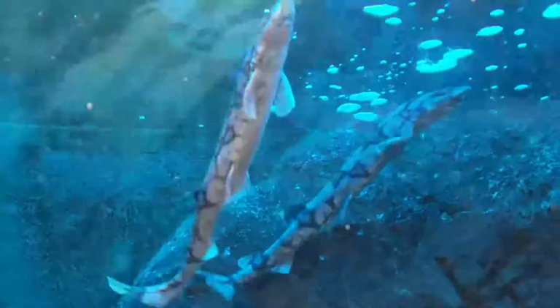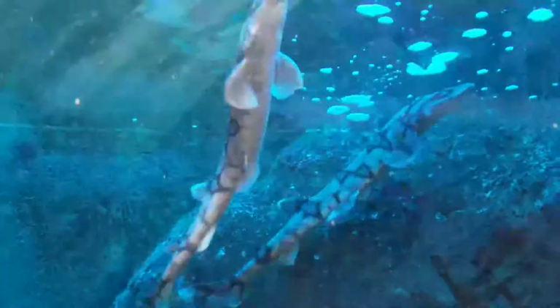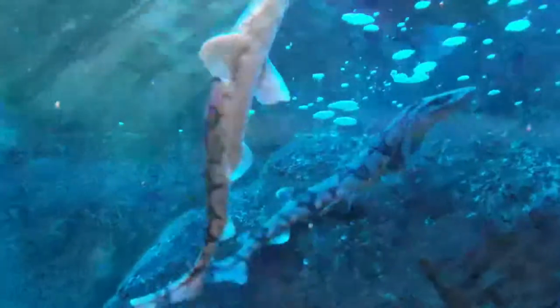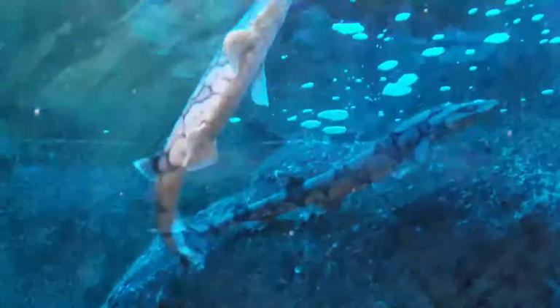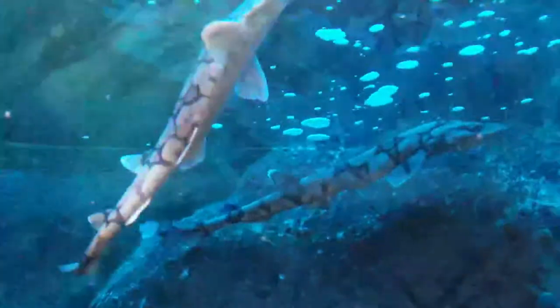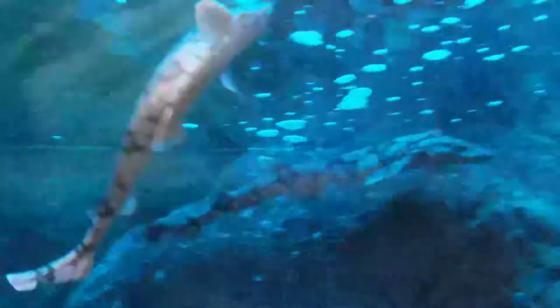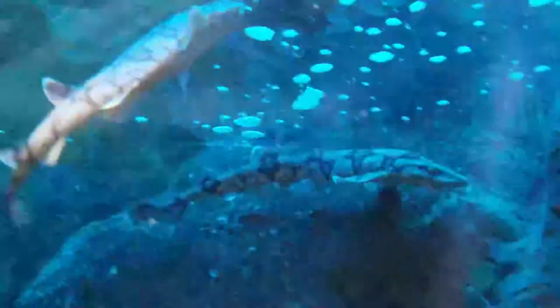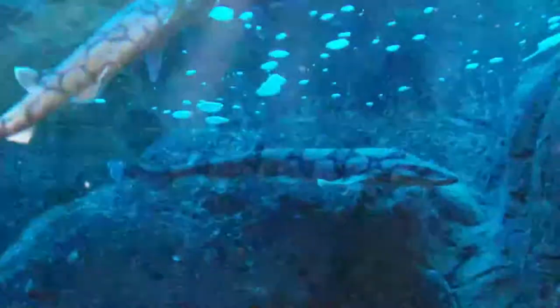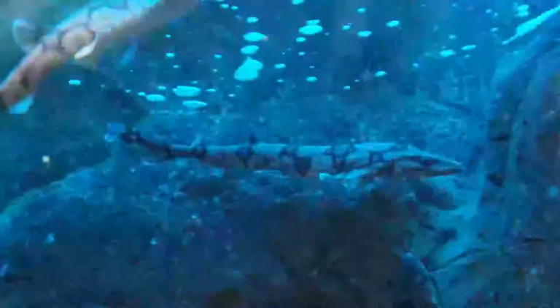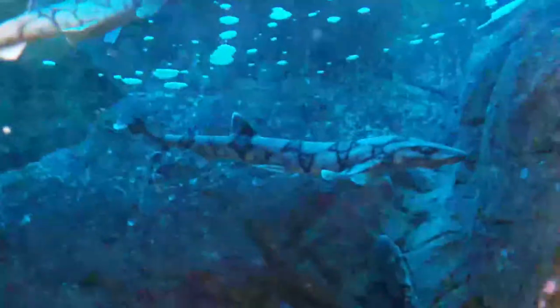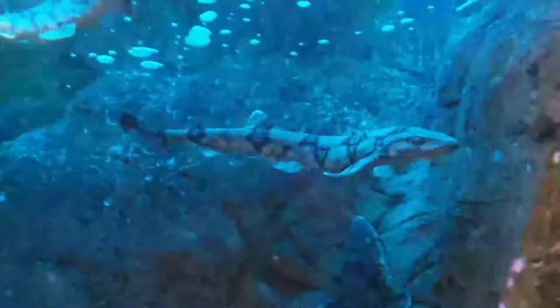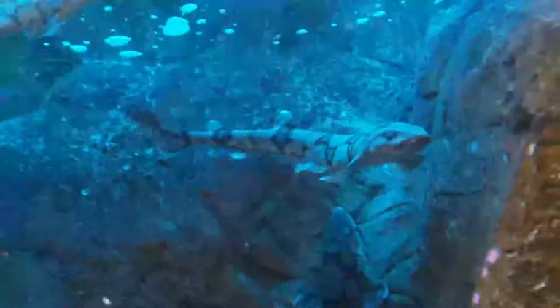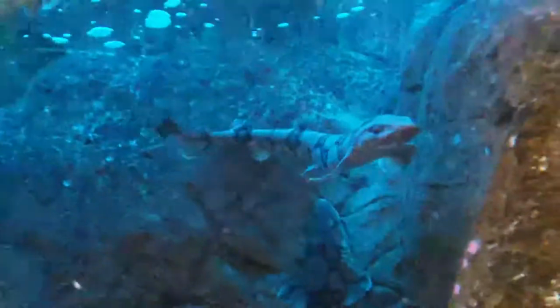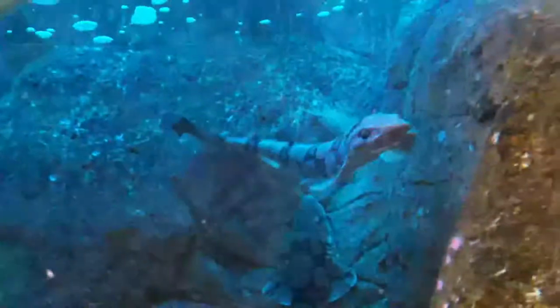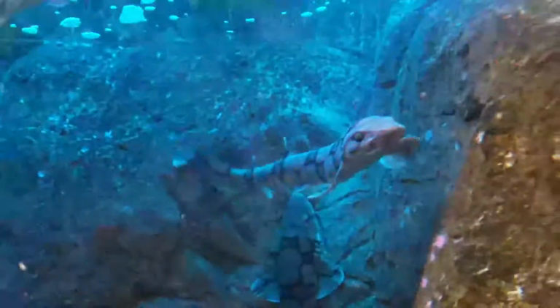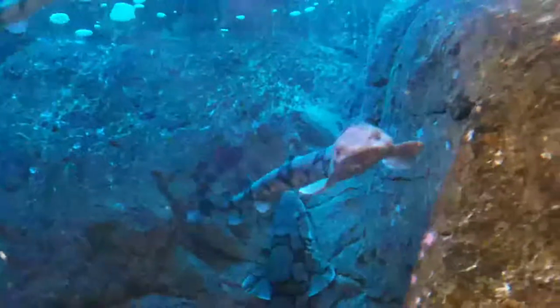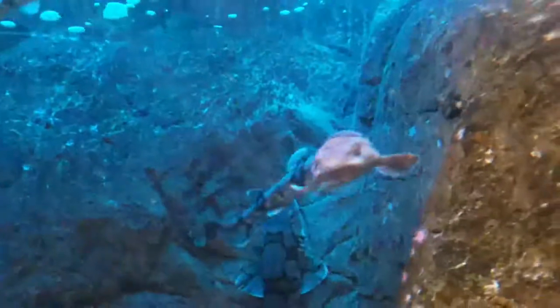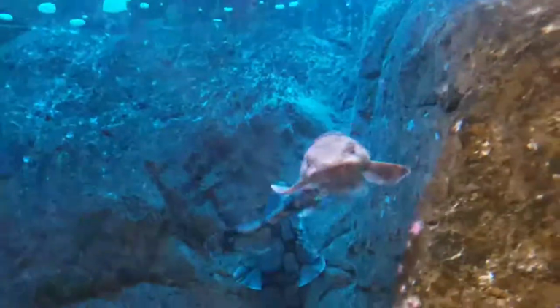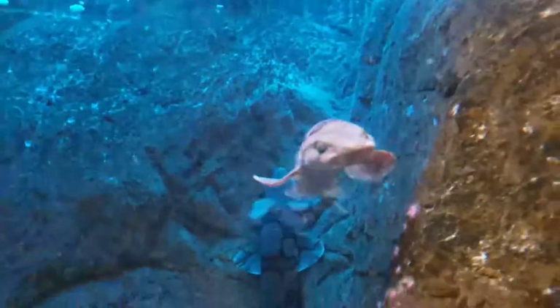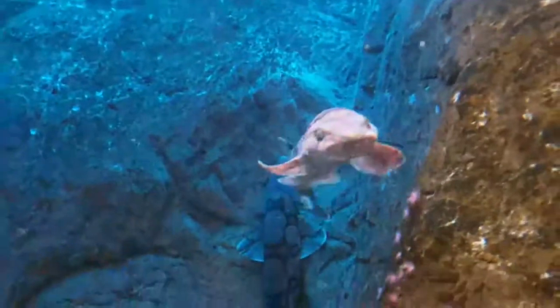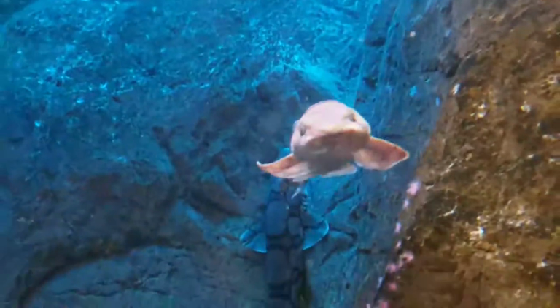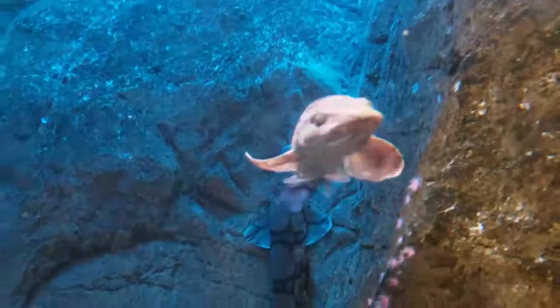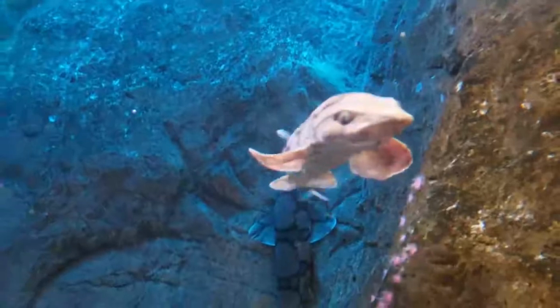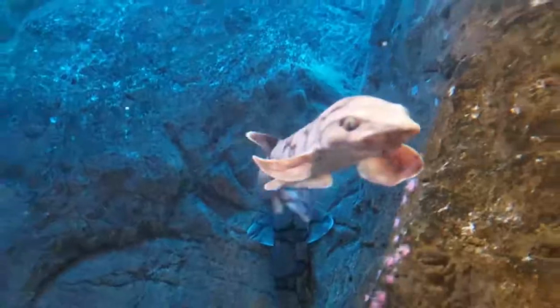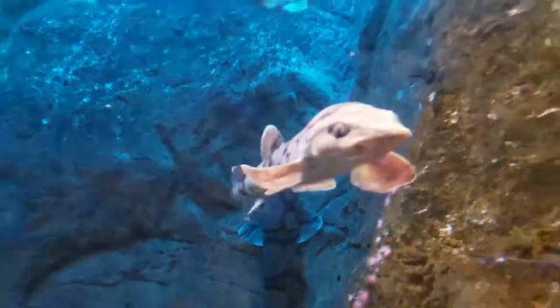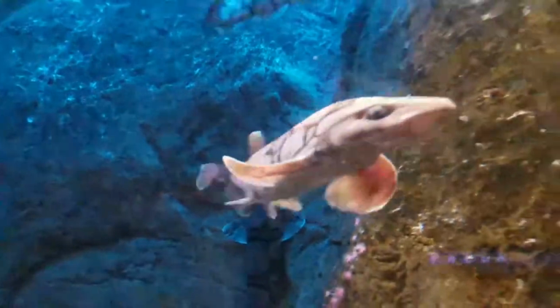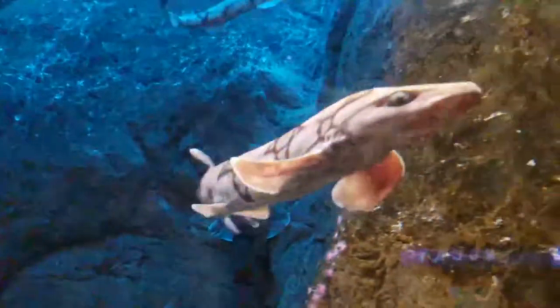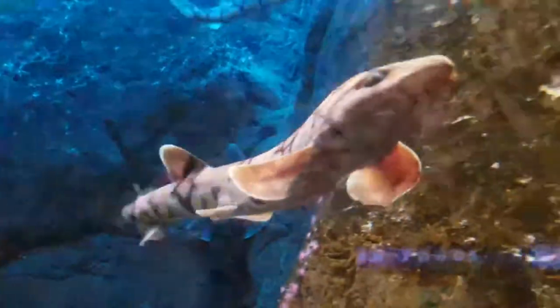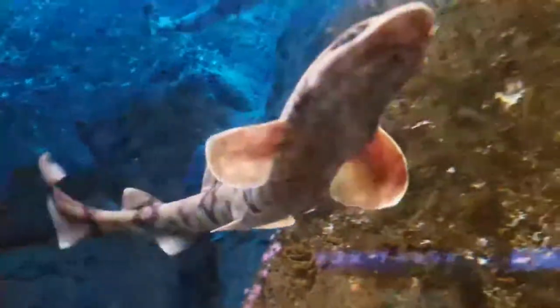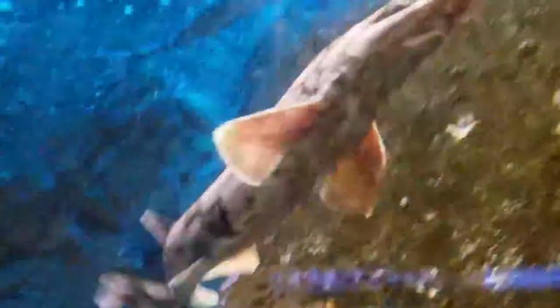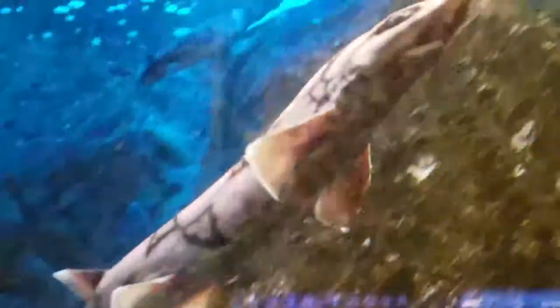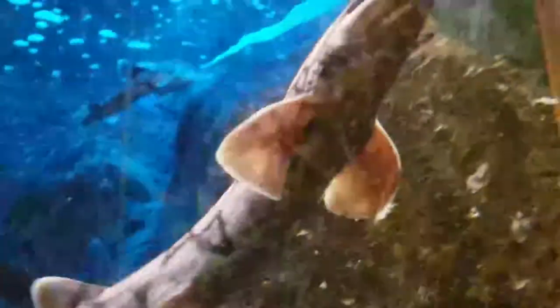Interestingly enough, these feline-esque fishes get the name catshark from their cat-like eyes, not from being total jerks. Who would have thought?